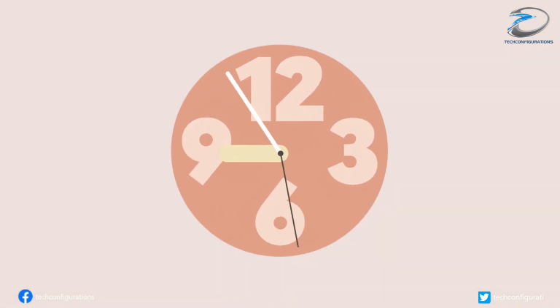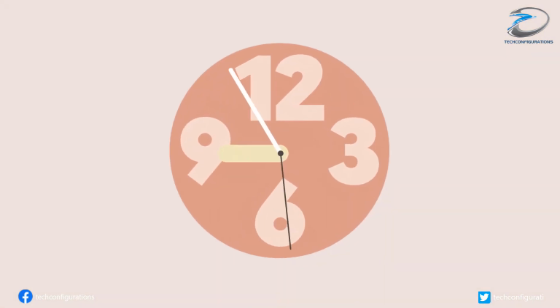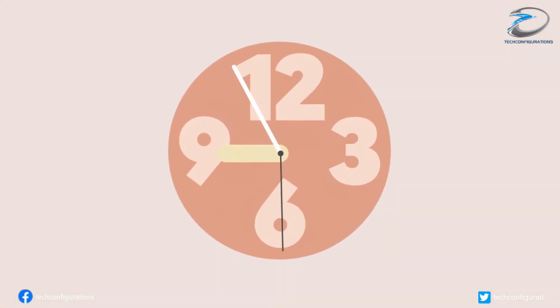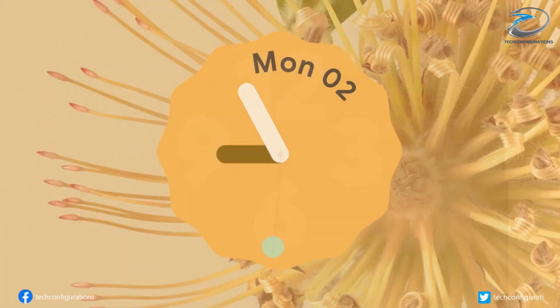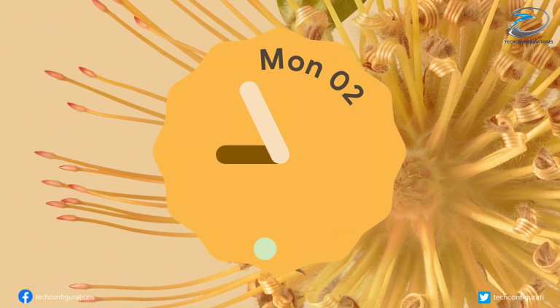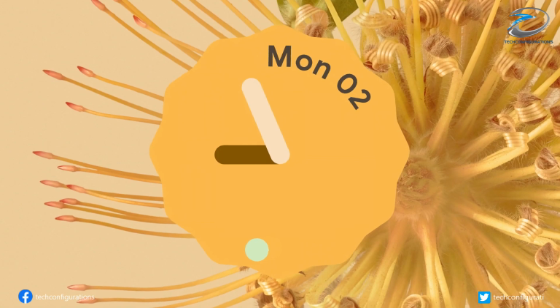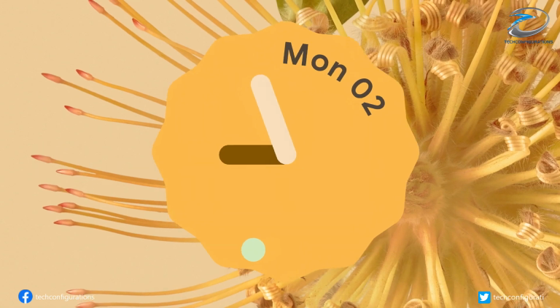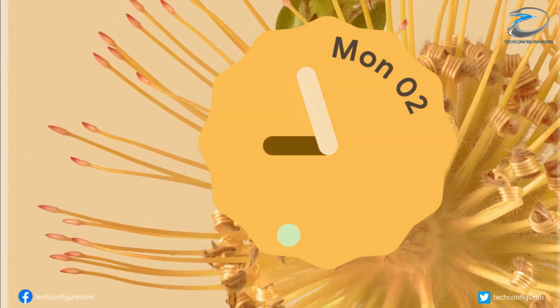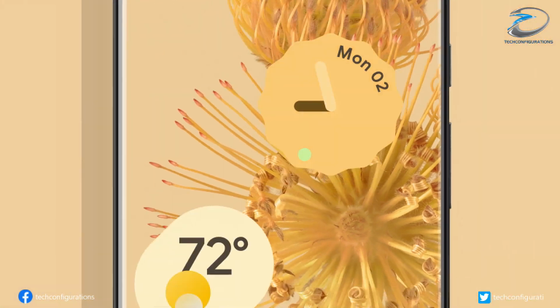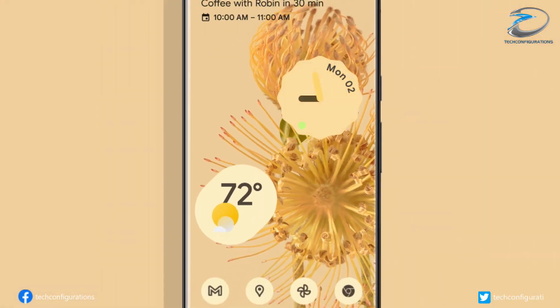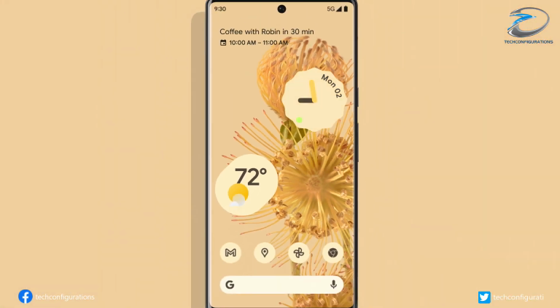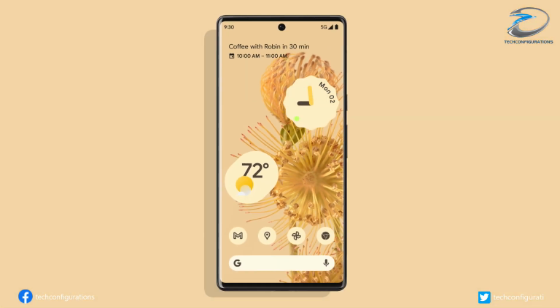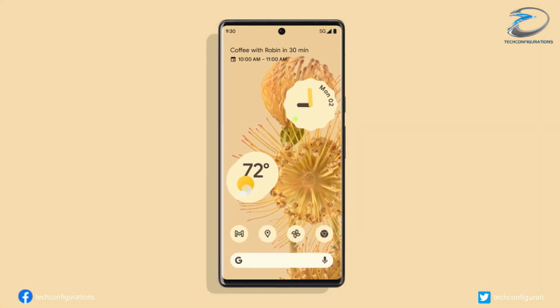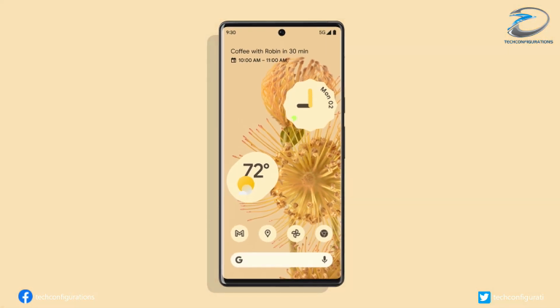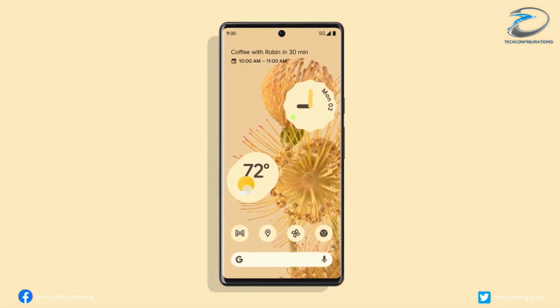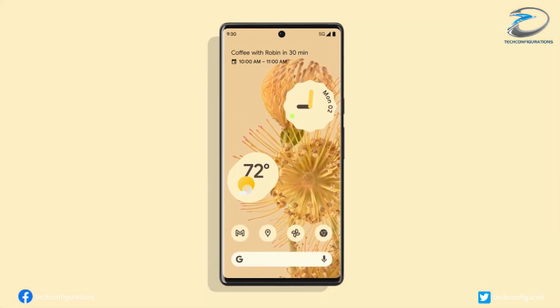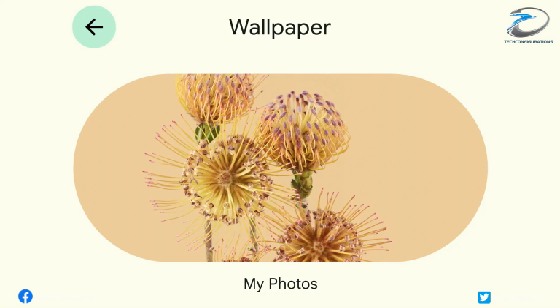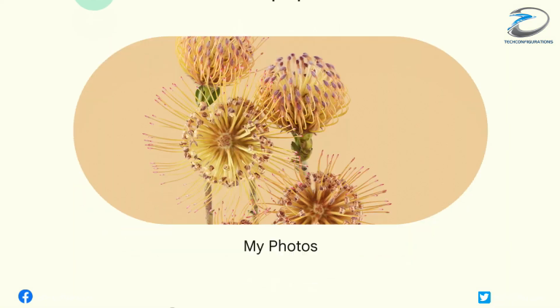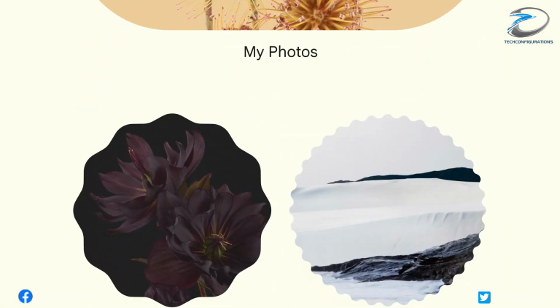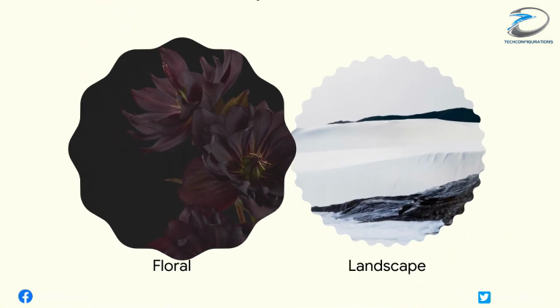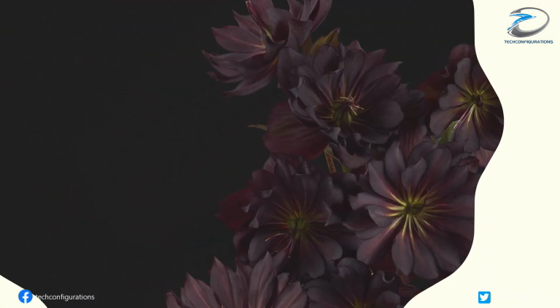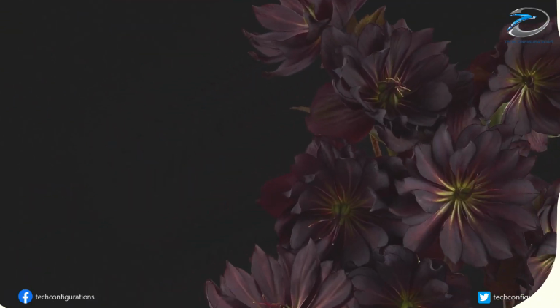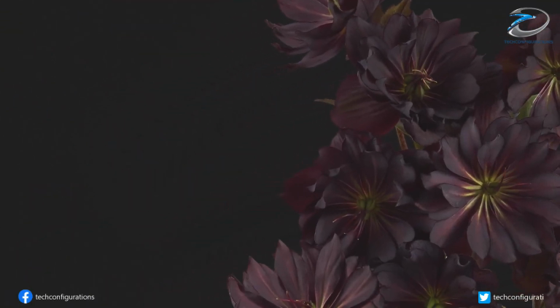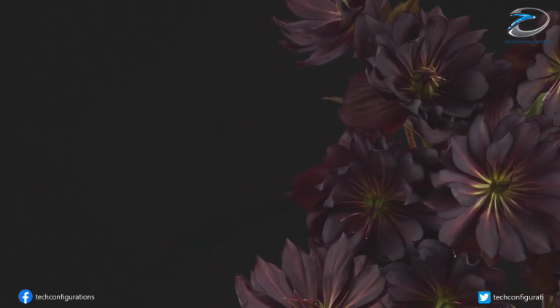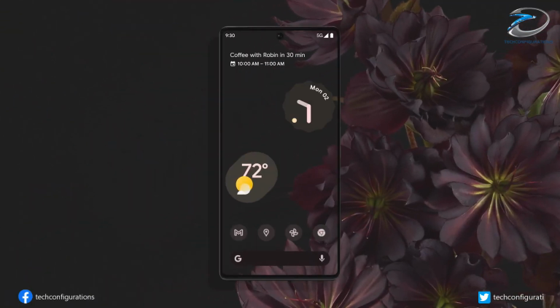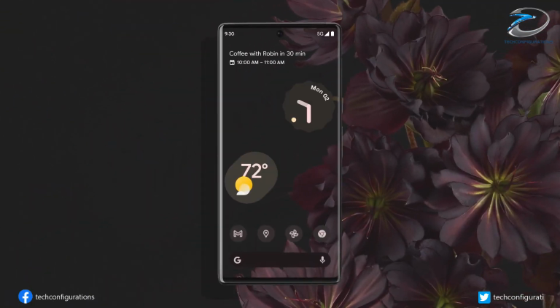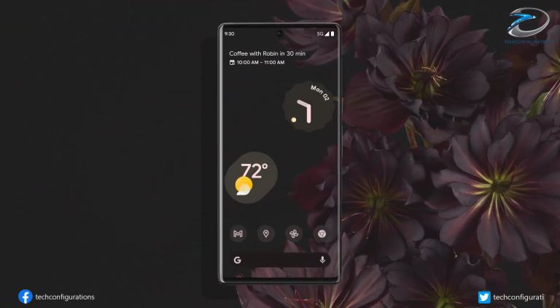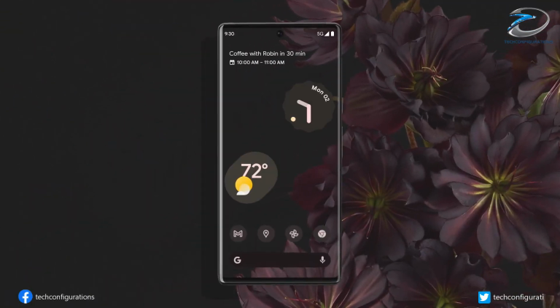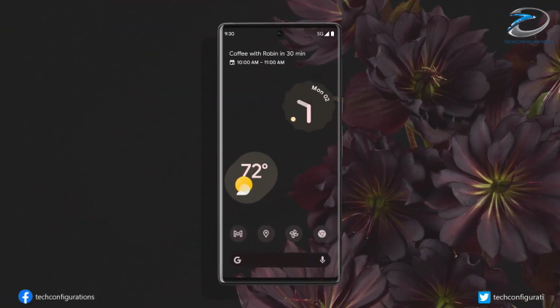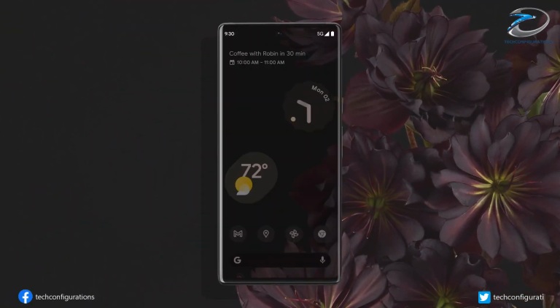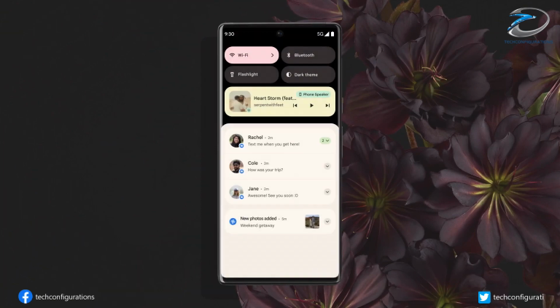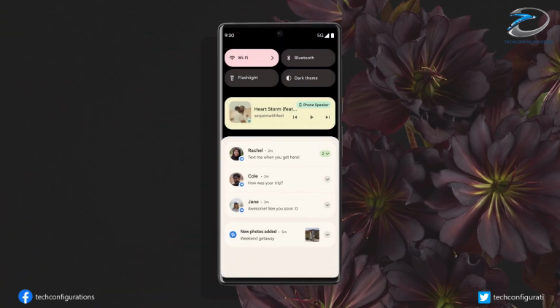Hope you enjoyed the video and found it informative, and if you did, hit the like button and stay subscribed for more.